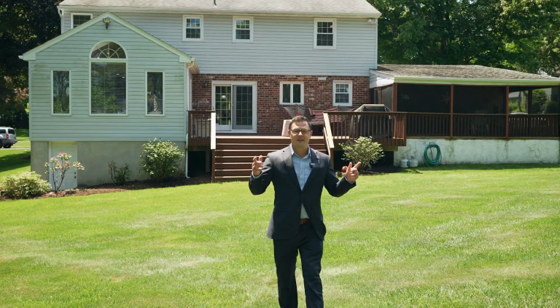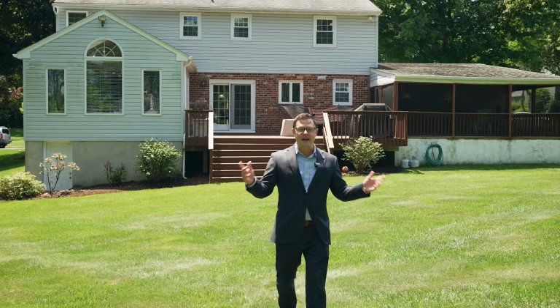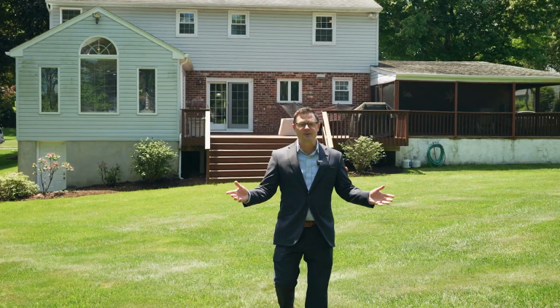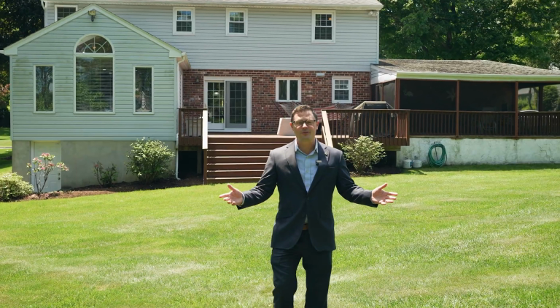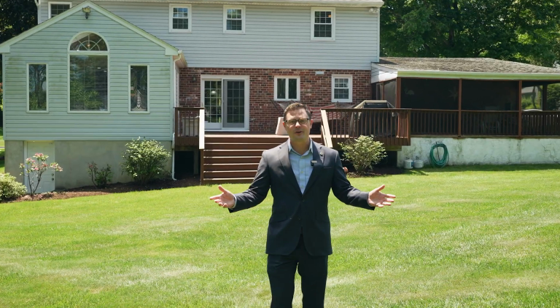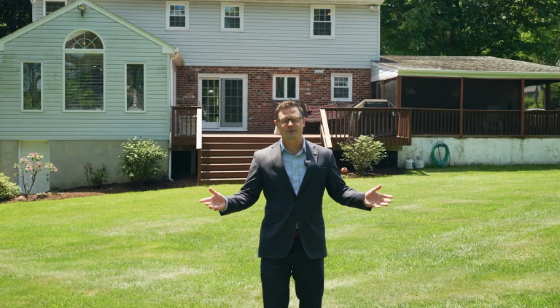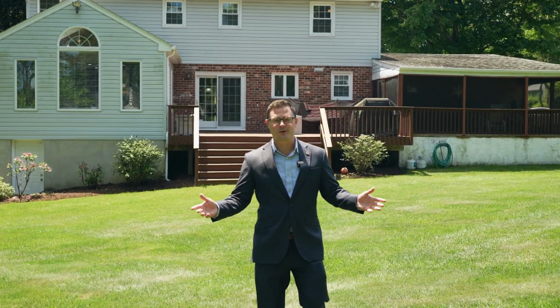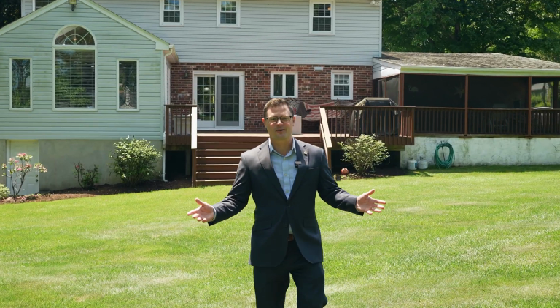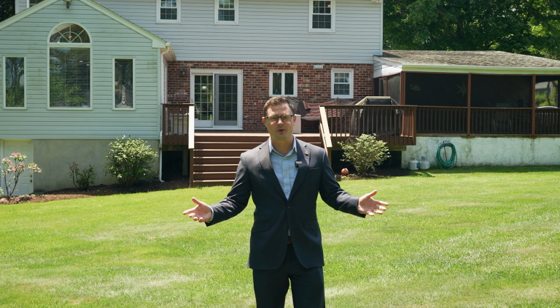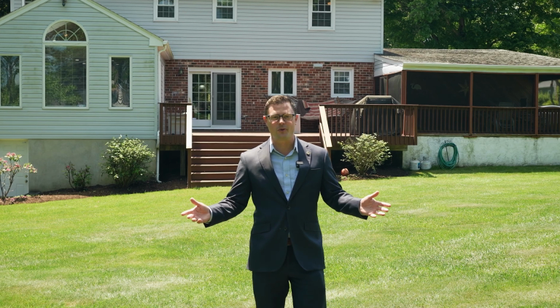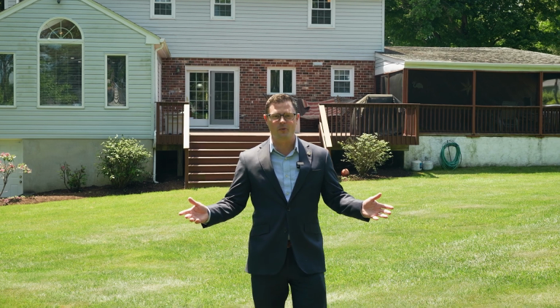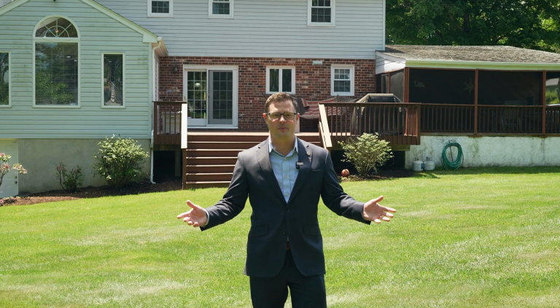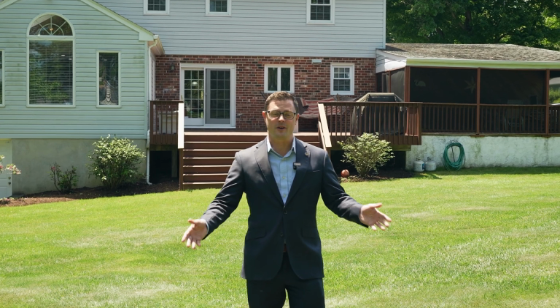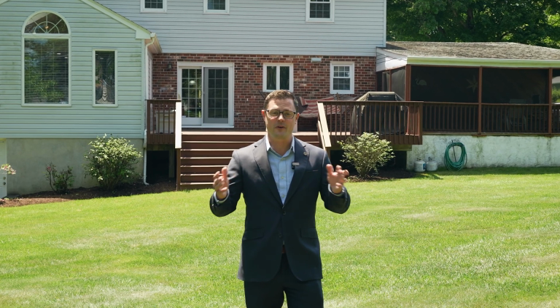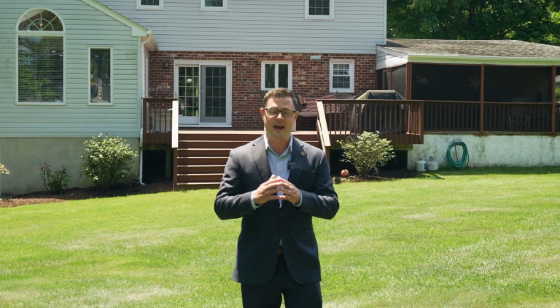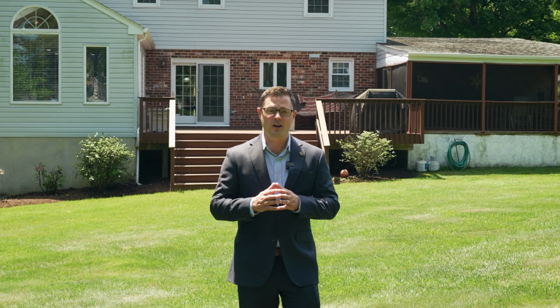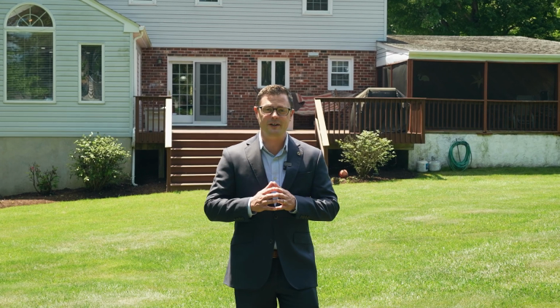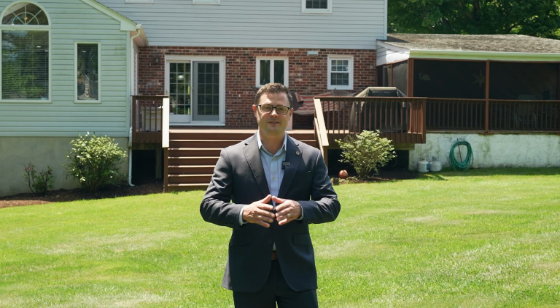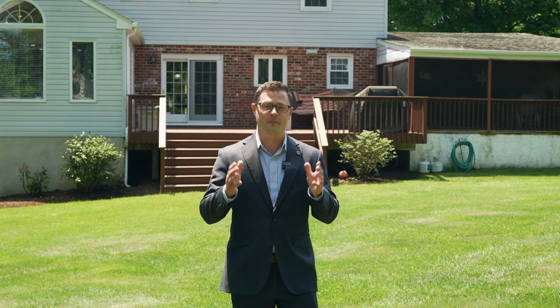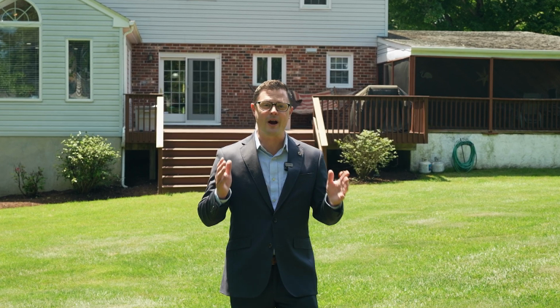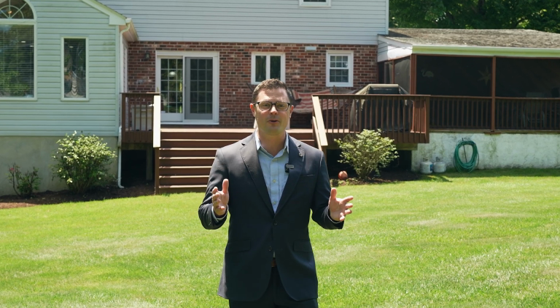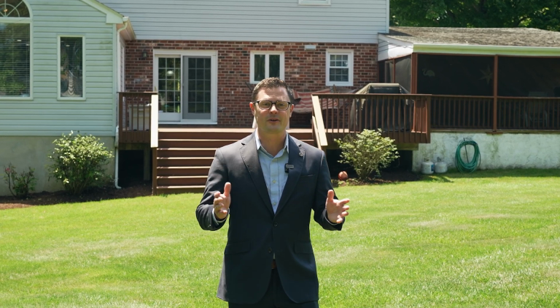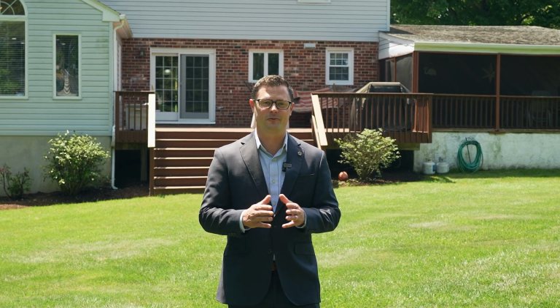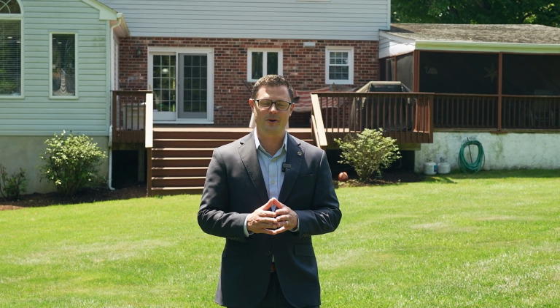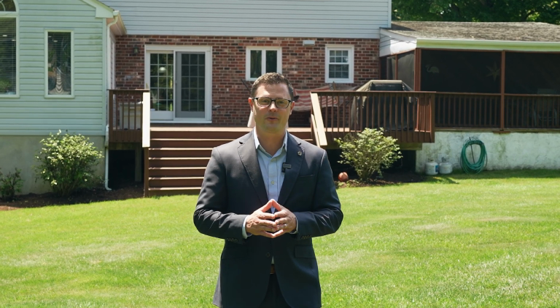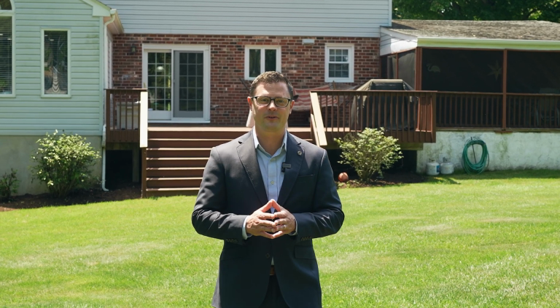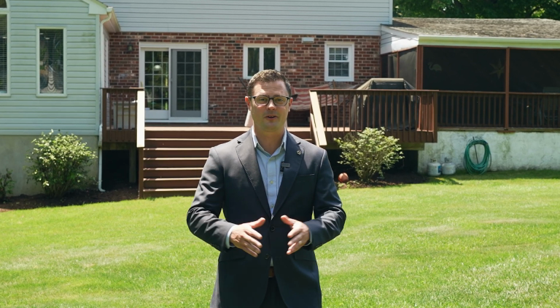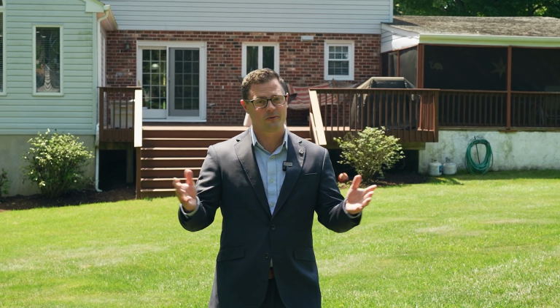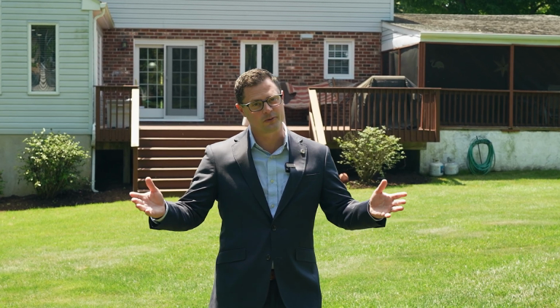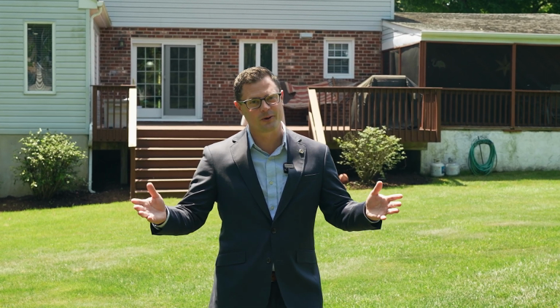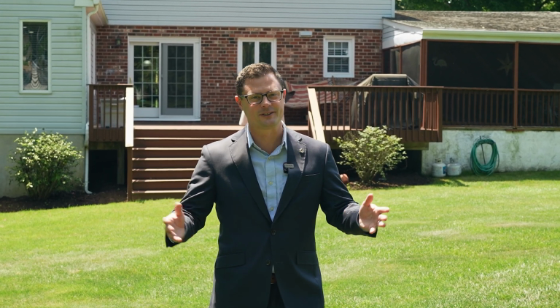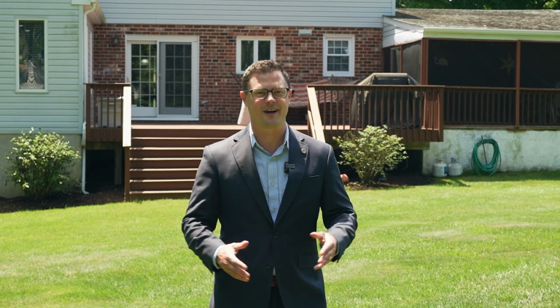Thank you so much for touring this beautiful home with me. If you have any questions, I'm Rob Lawrence with VRA Realty — feel free to reach out.